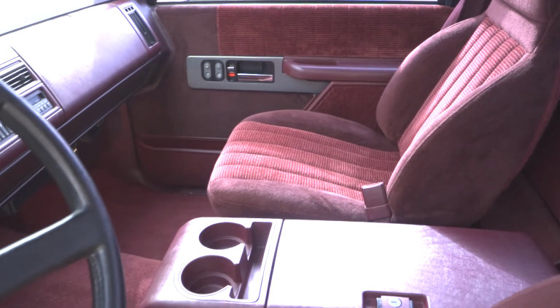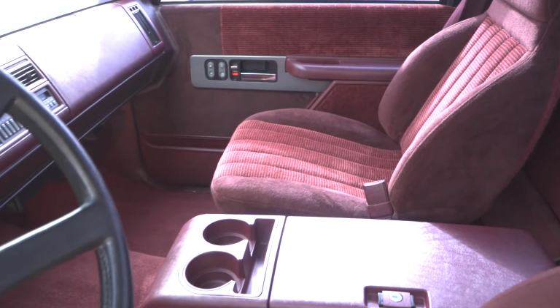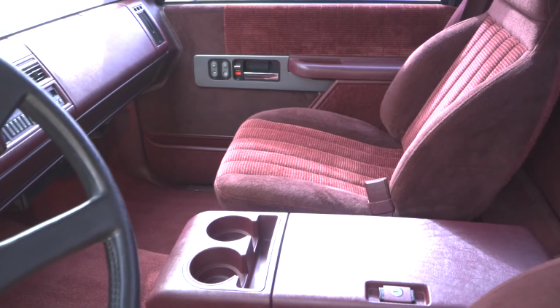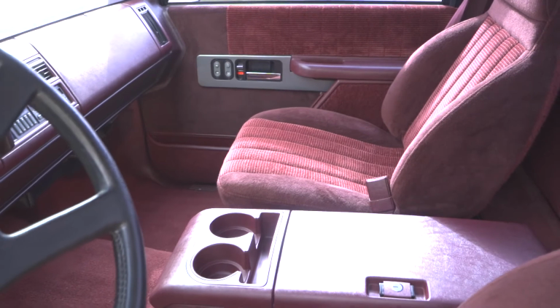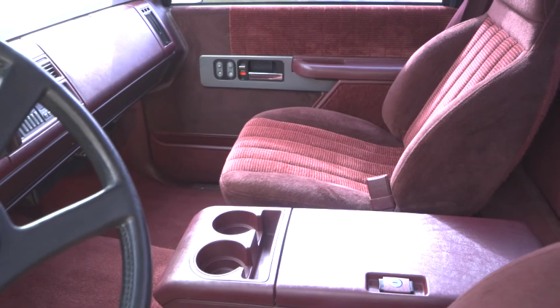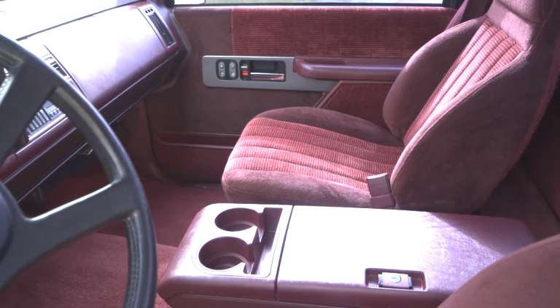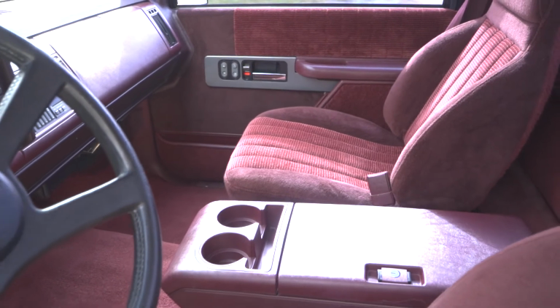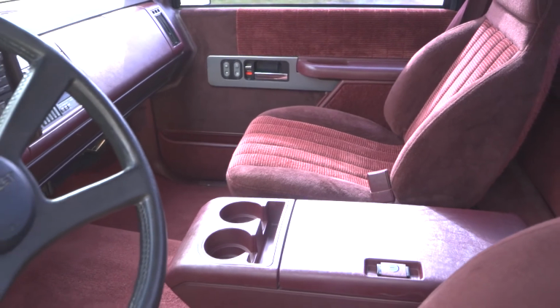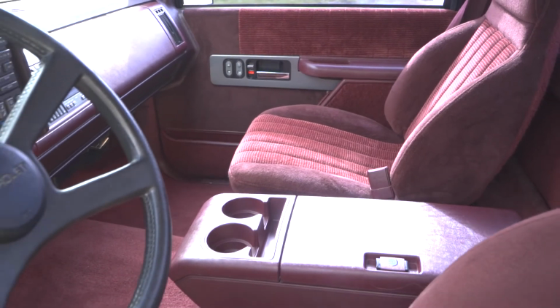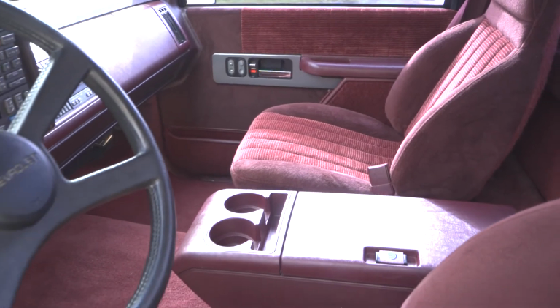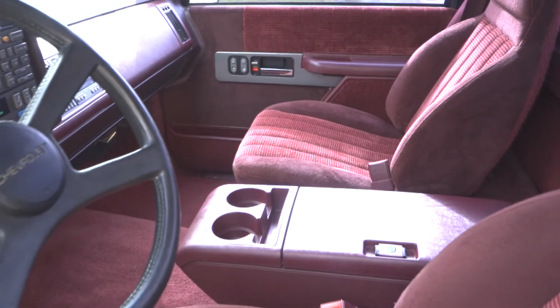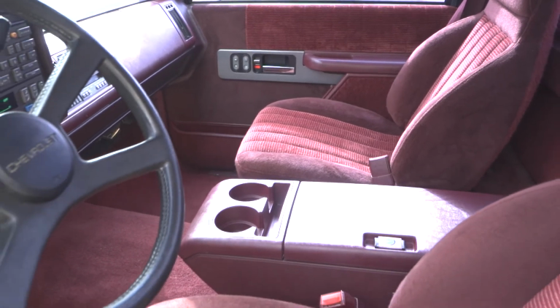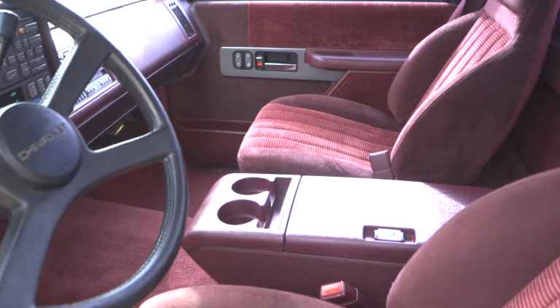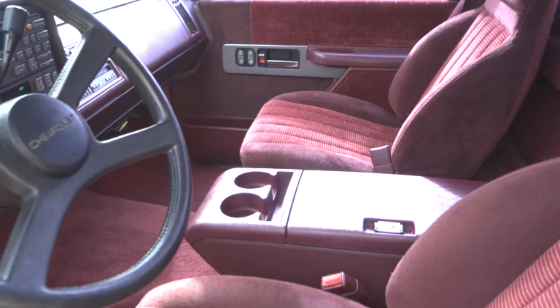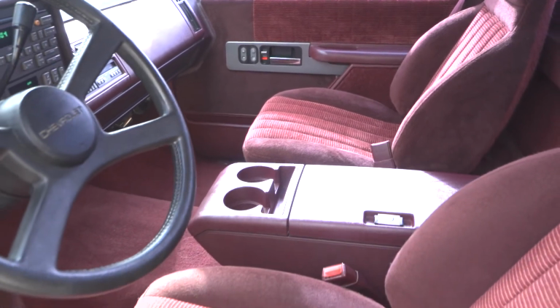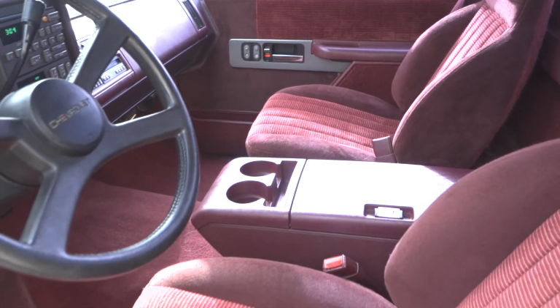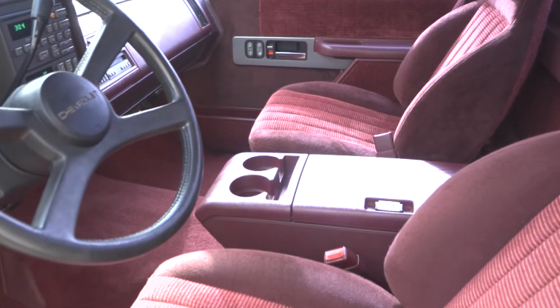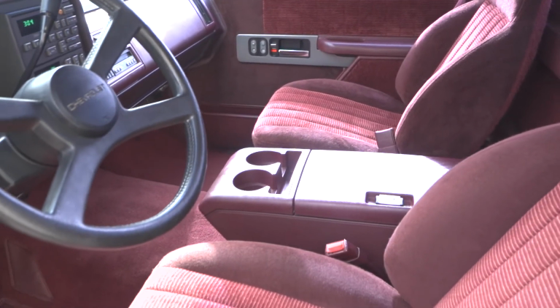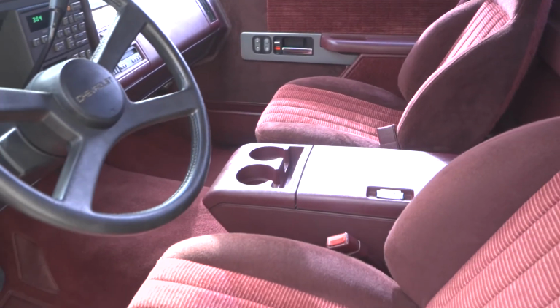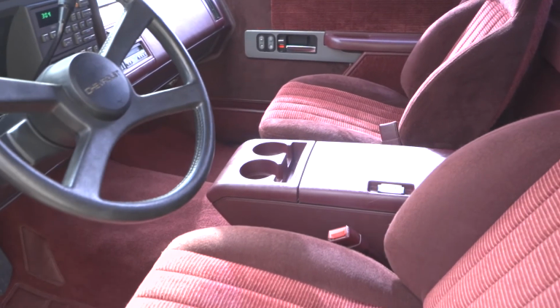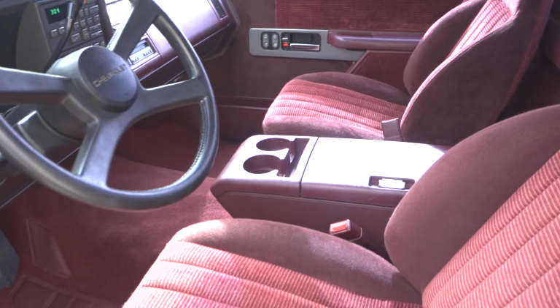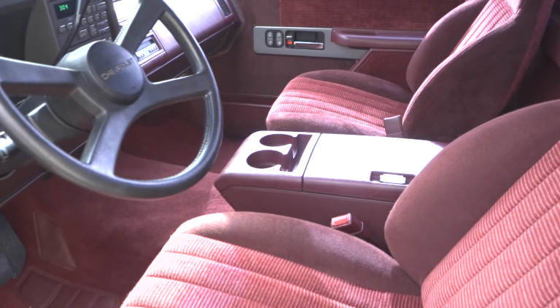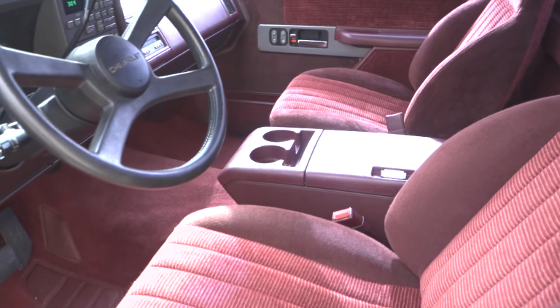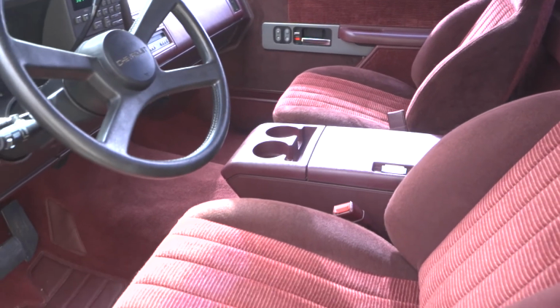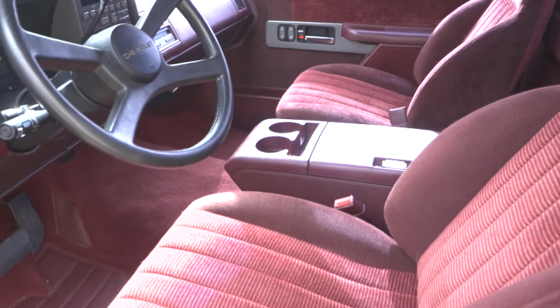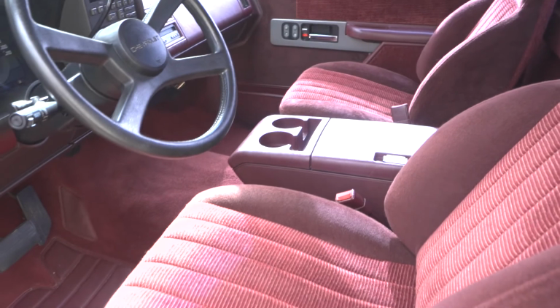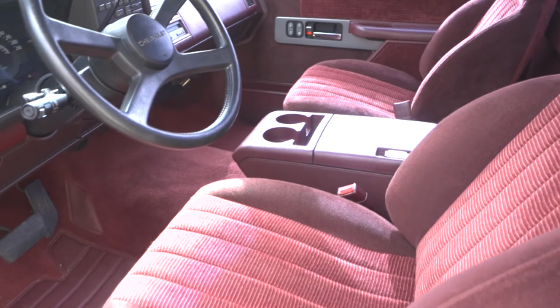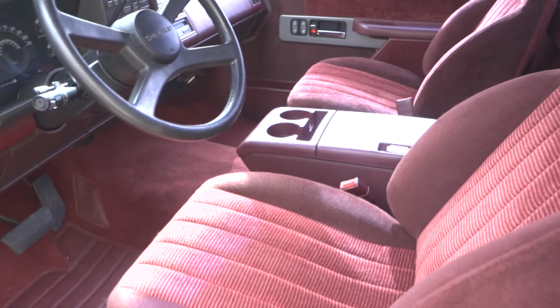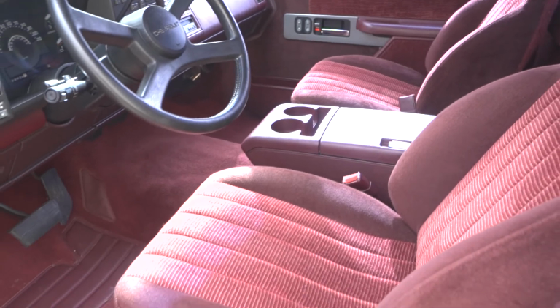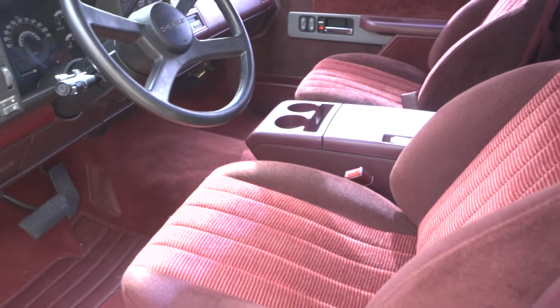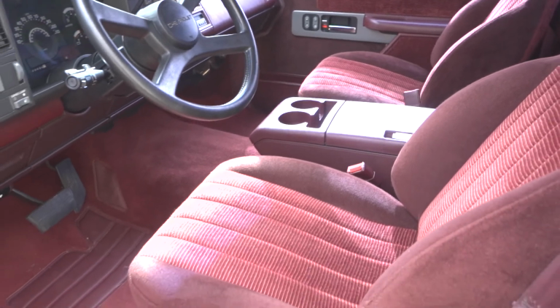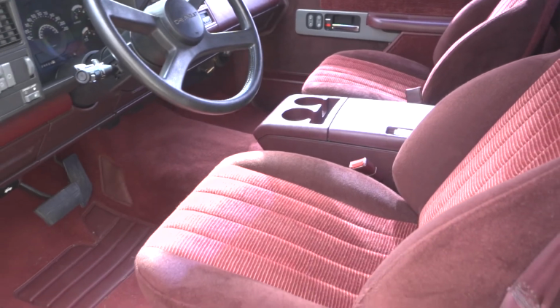The SS454 was a low production vehicle and these trucks are getting harder and harder to find. And with 24,626 miles, you'll have an even harder time finding one in this condition.